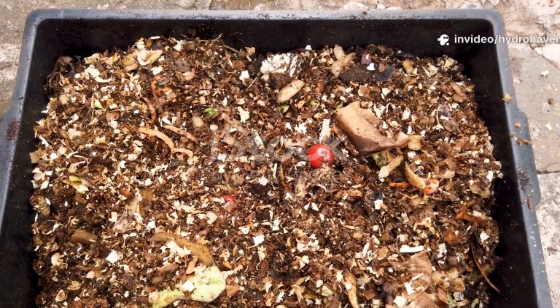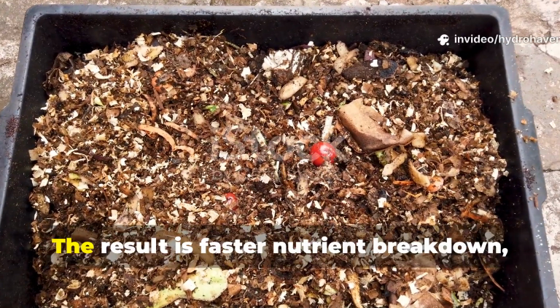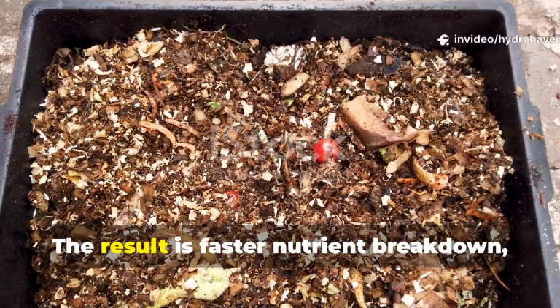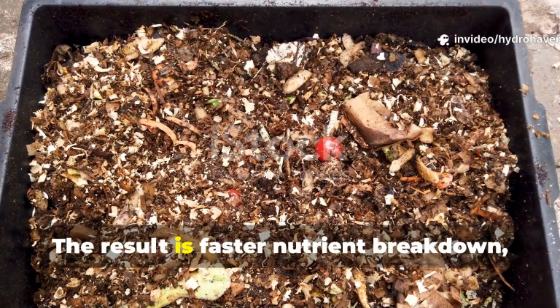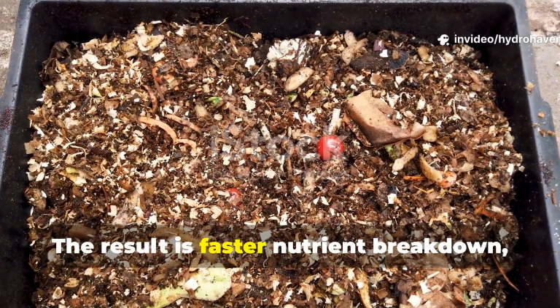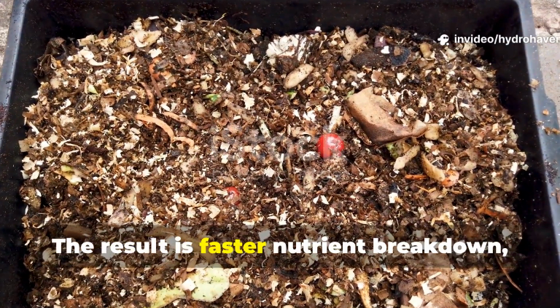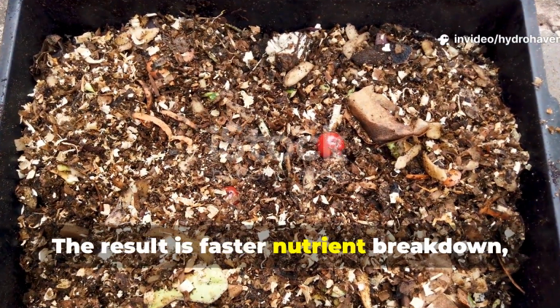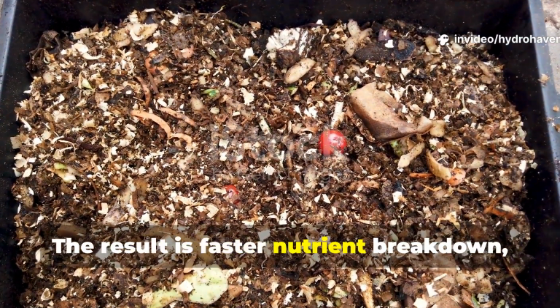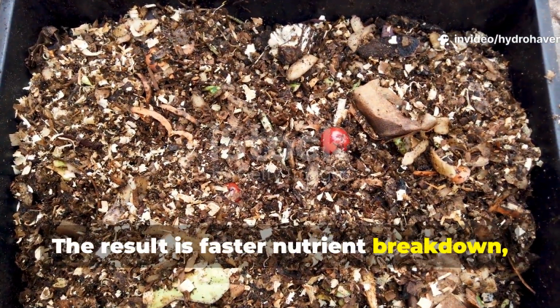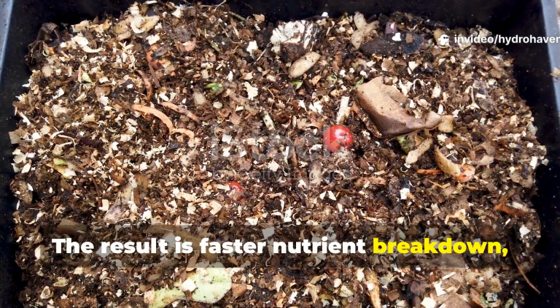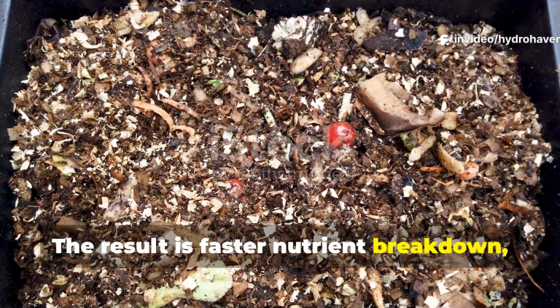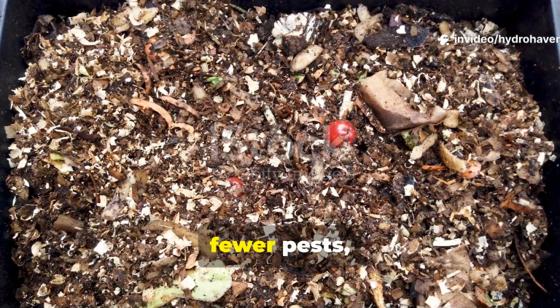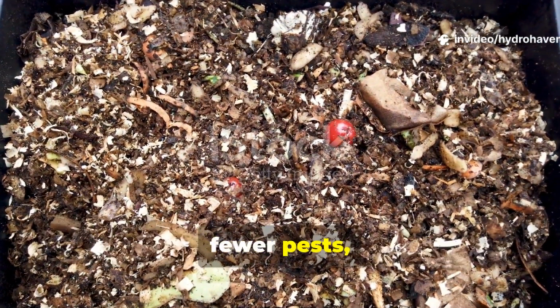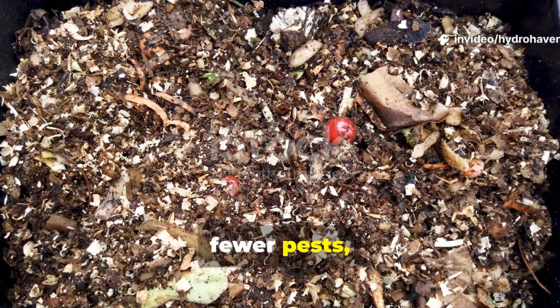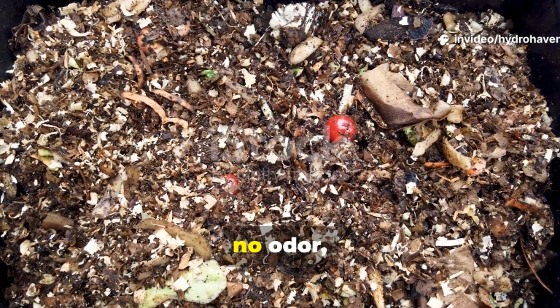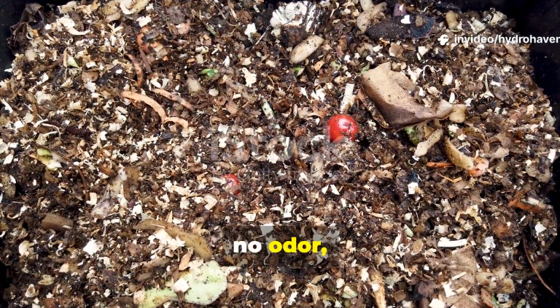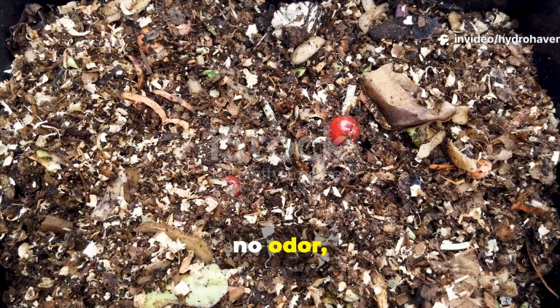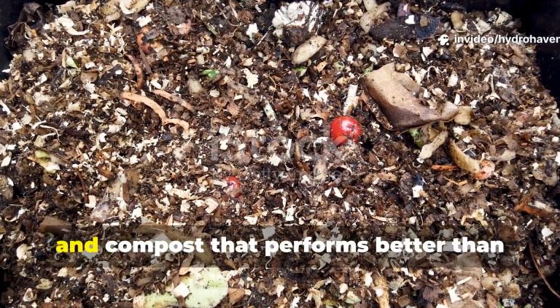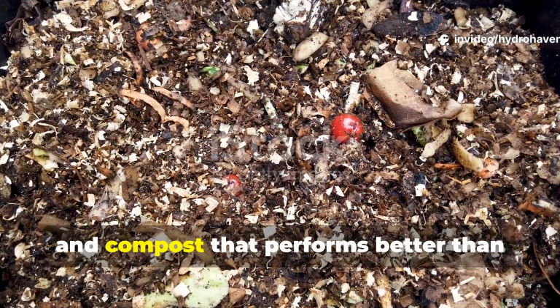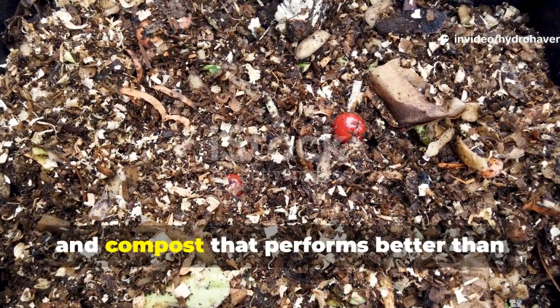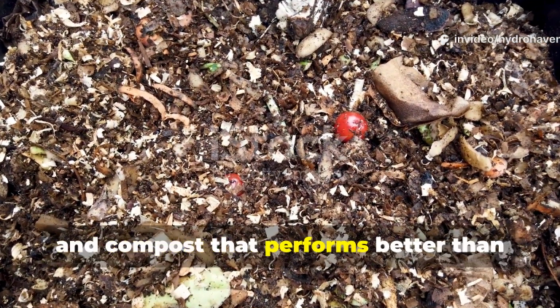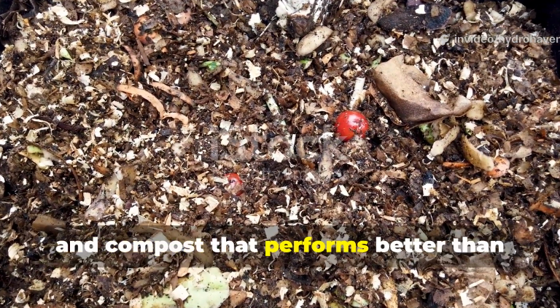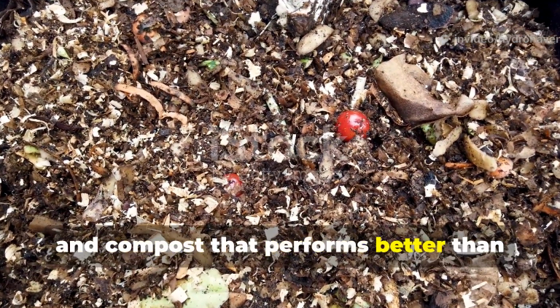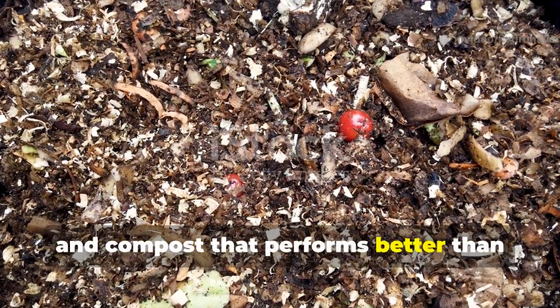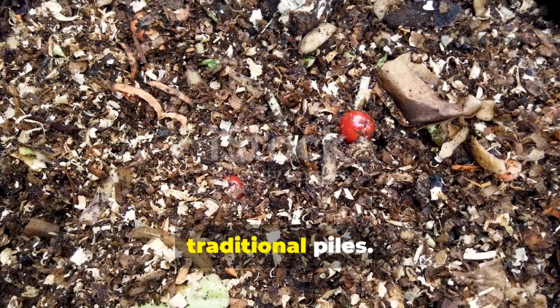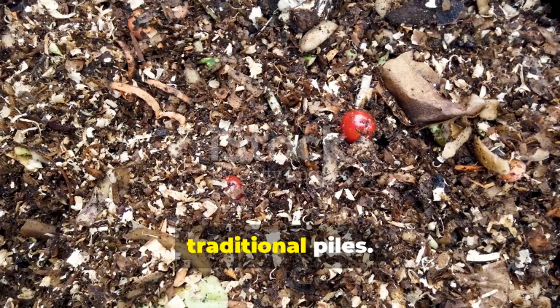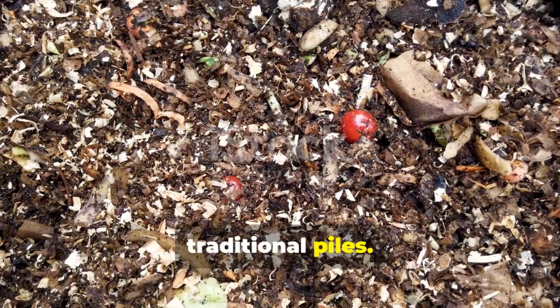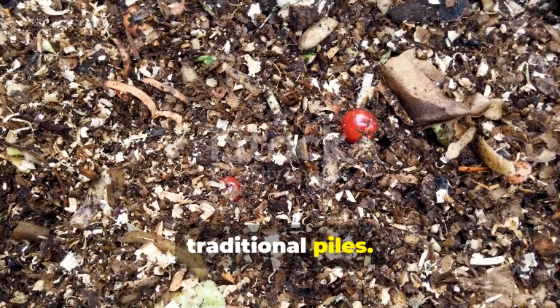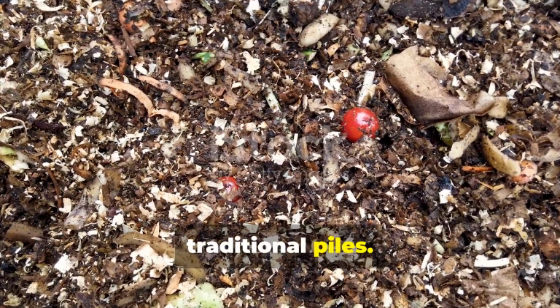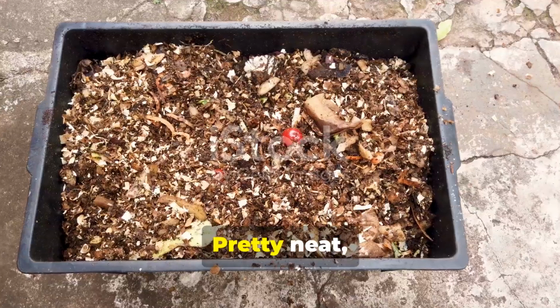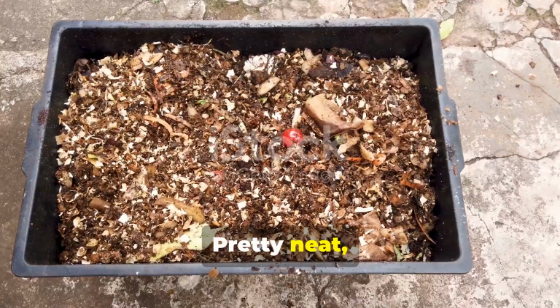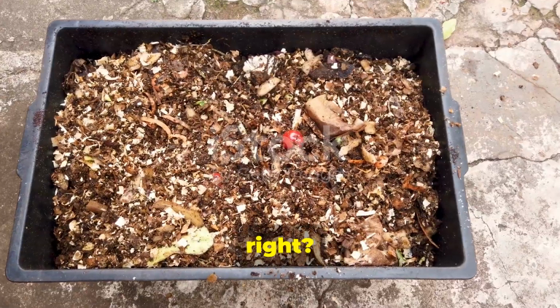The result is faster nutrient breakdown, fewer pests, no odor, and compost that performs better than traditional piles.